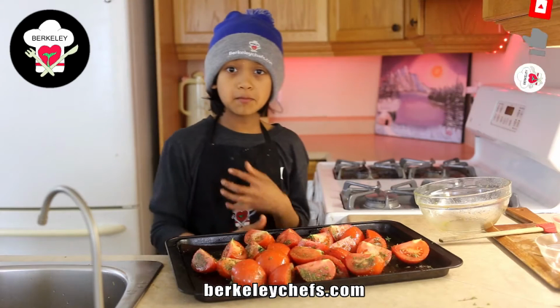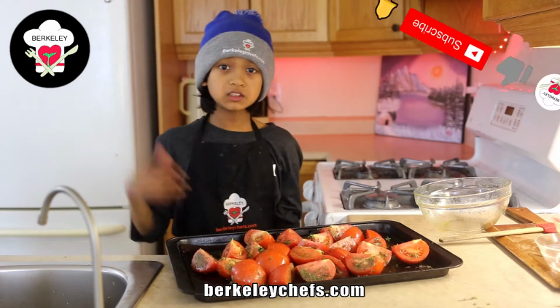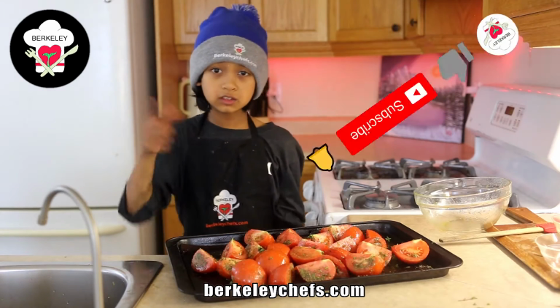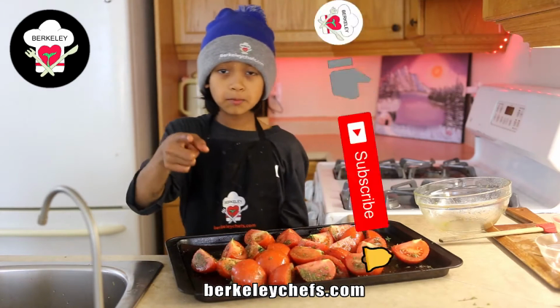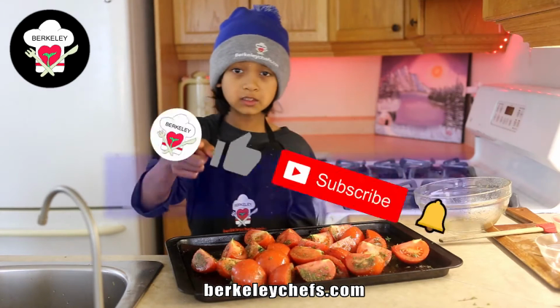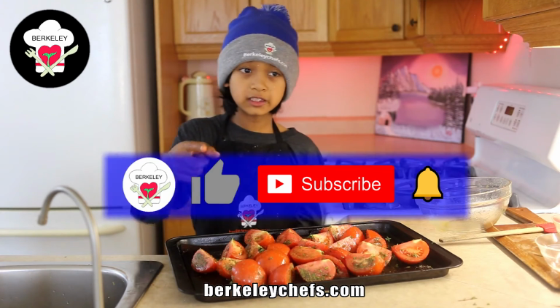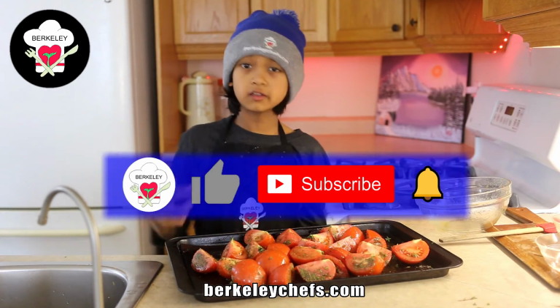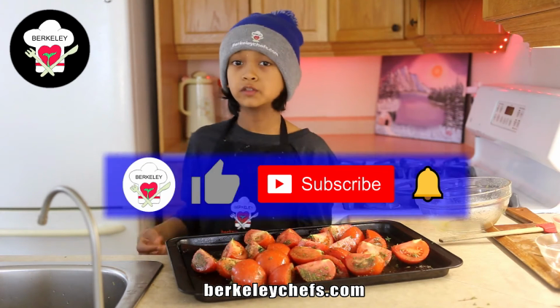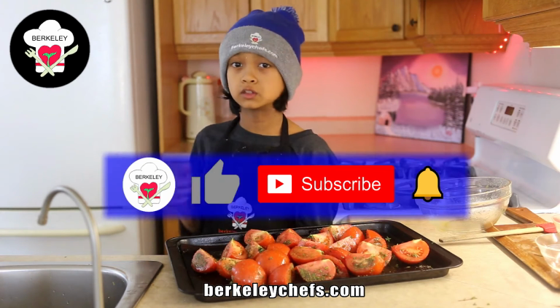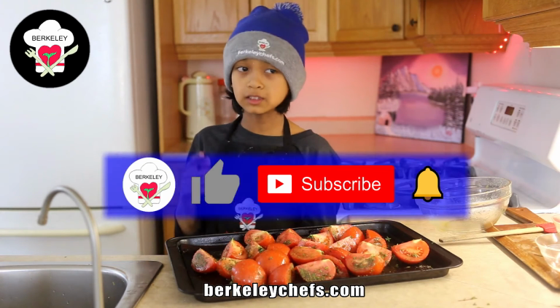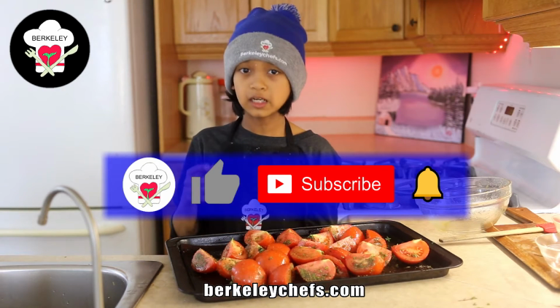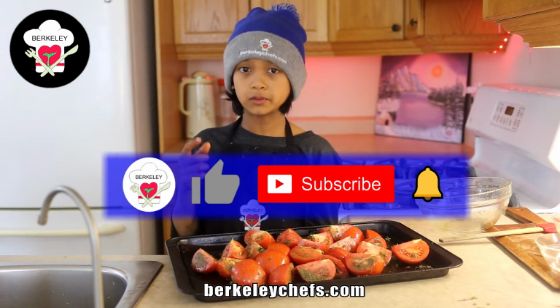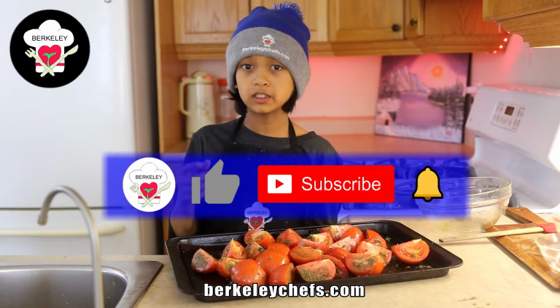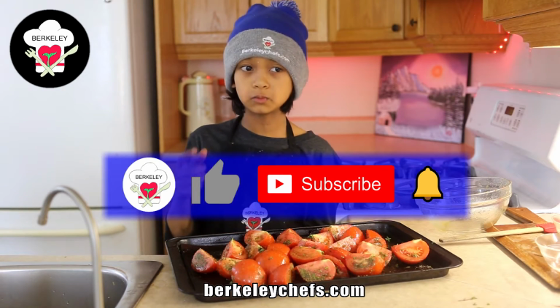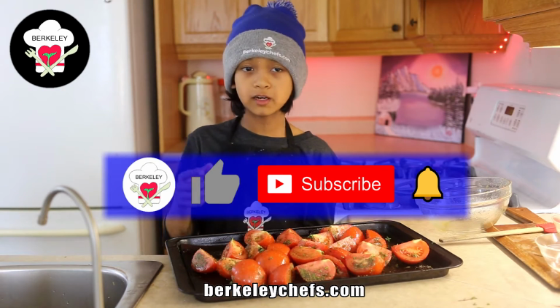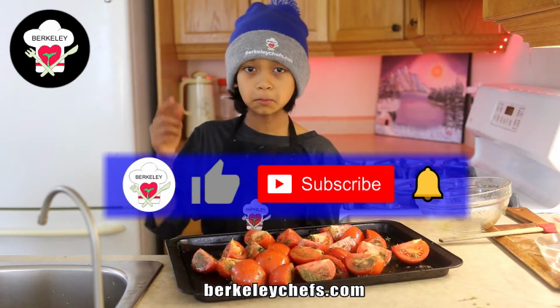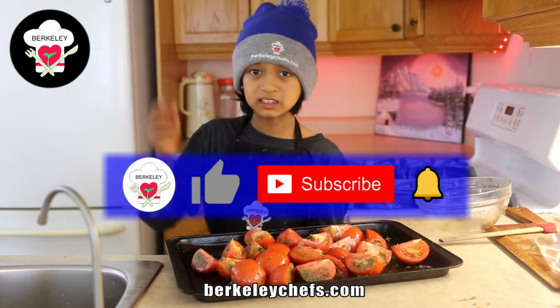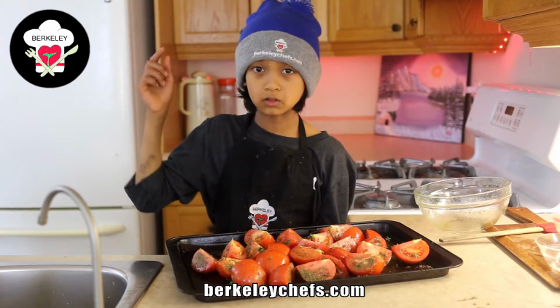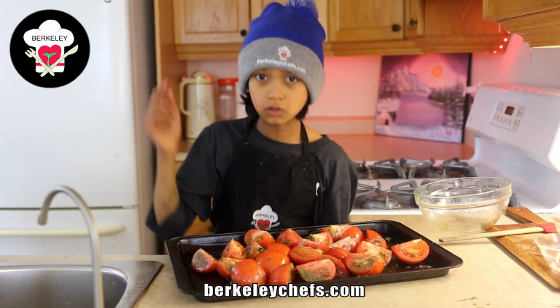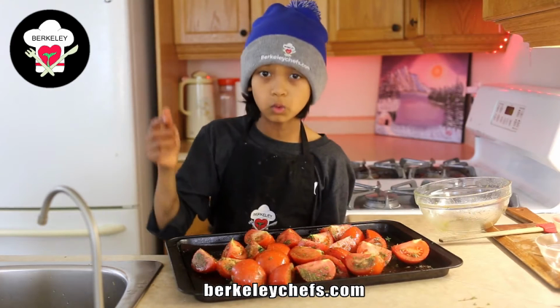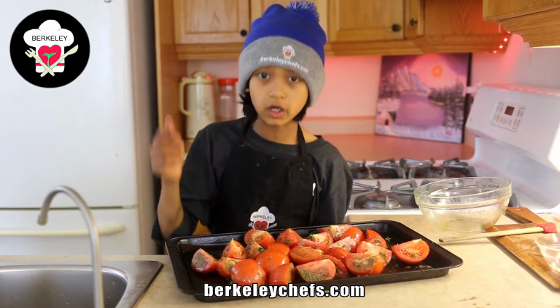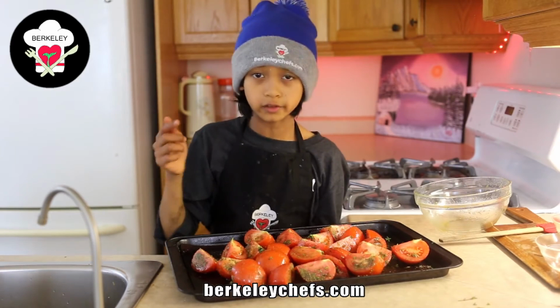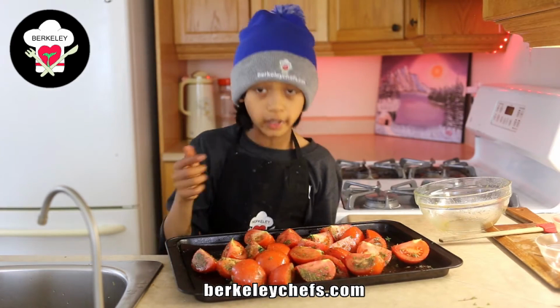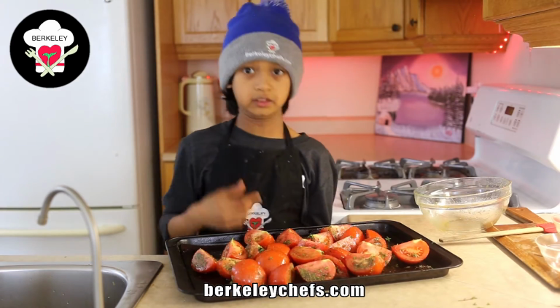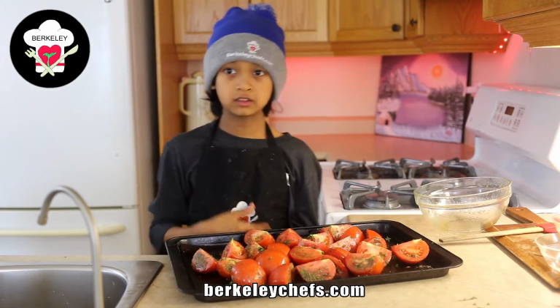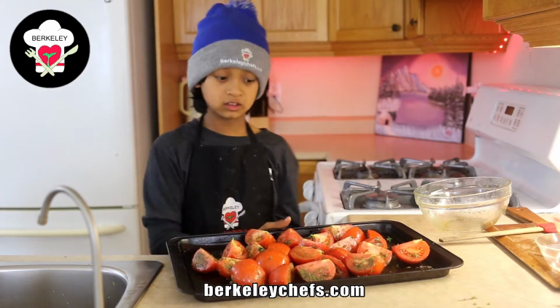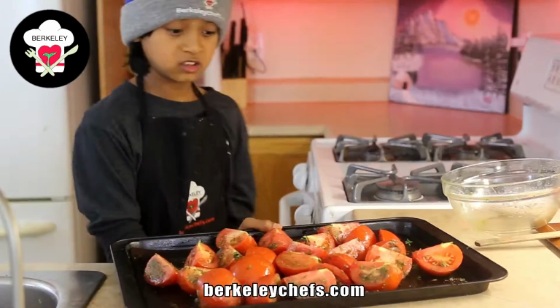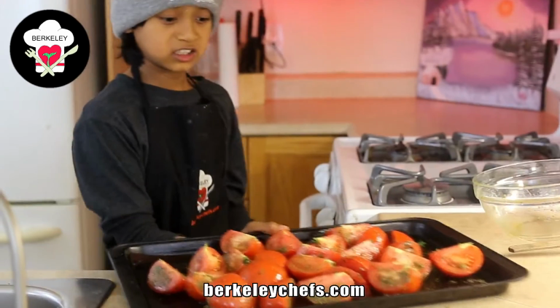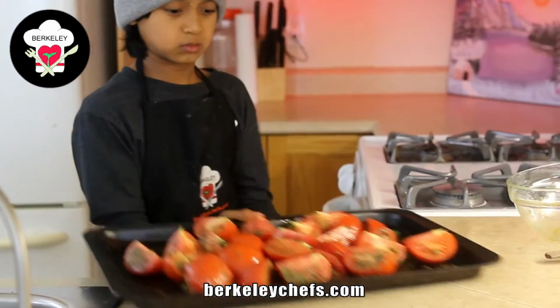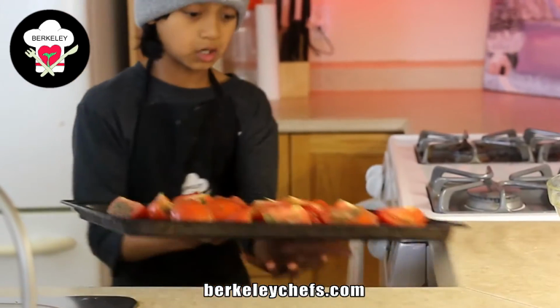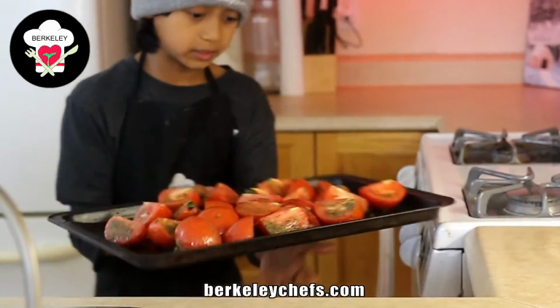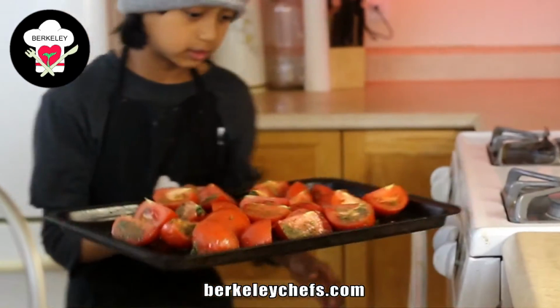Make sure to subscribe to our channel if you enjoy the type of content we create so you don't miss out on any other content. Let's pop it in.